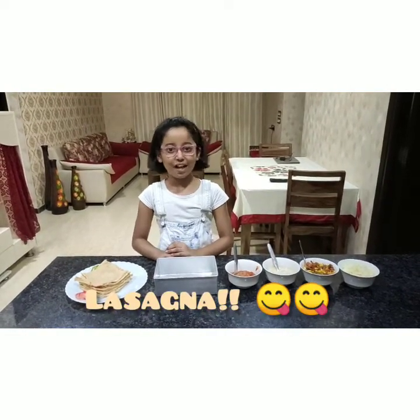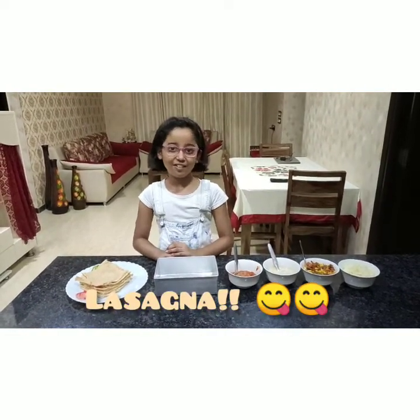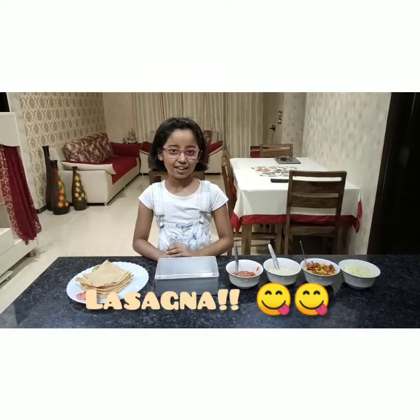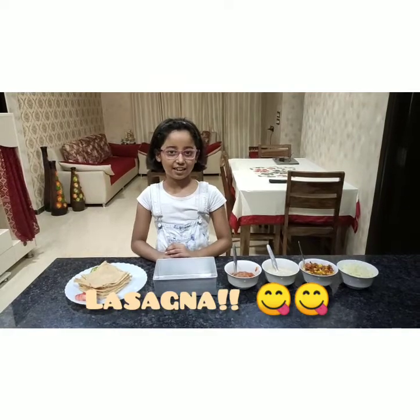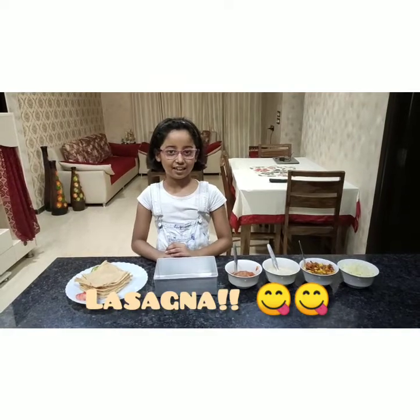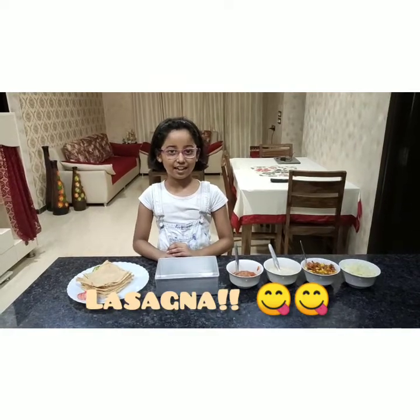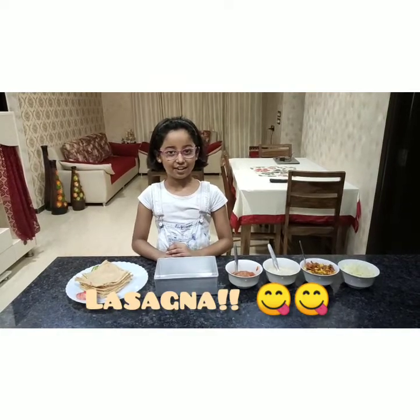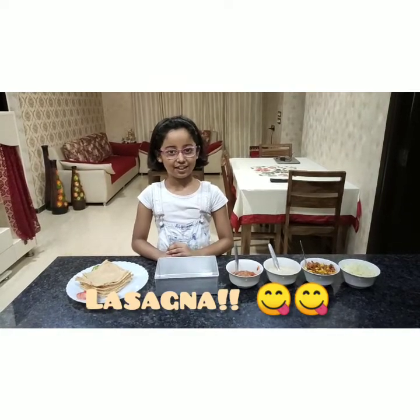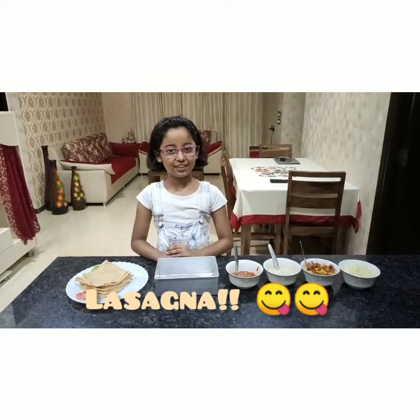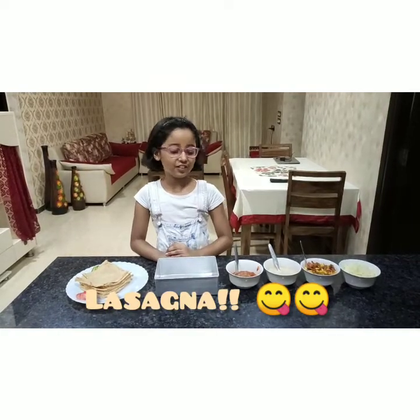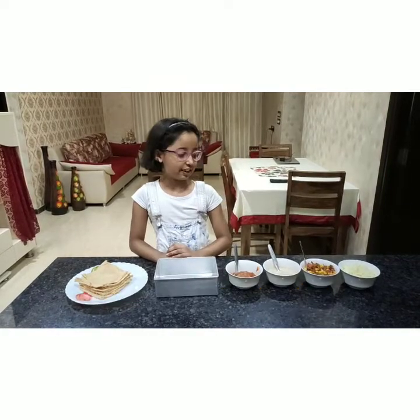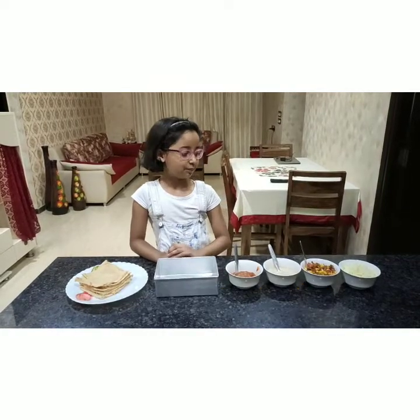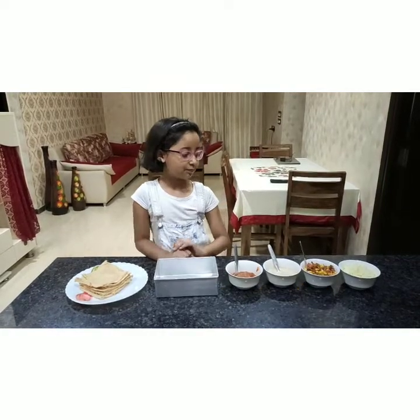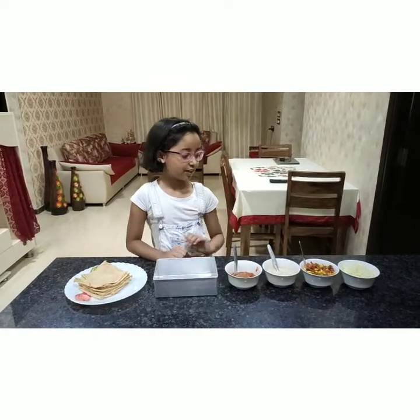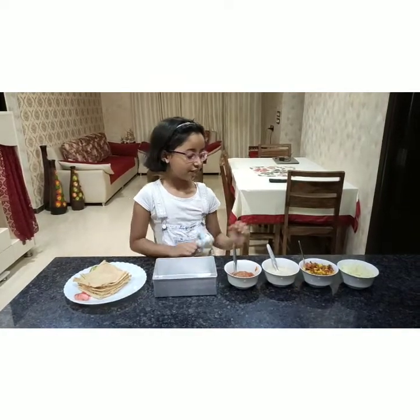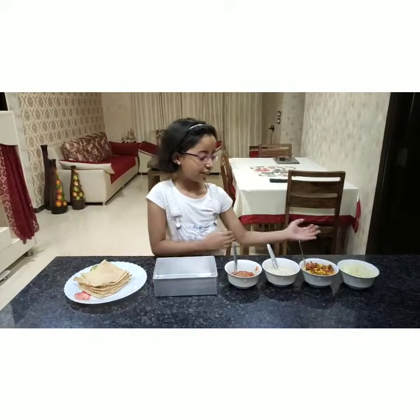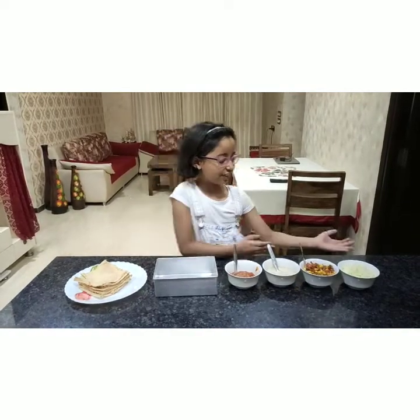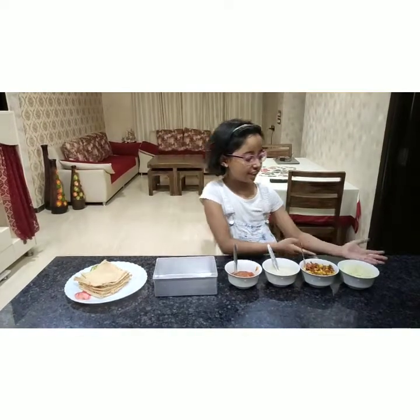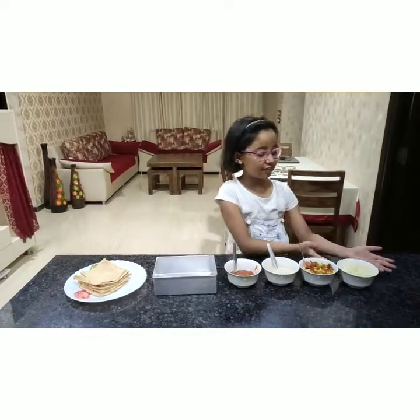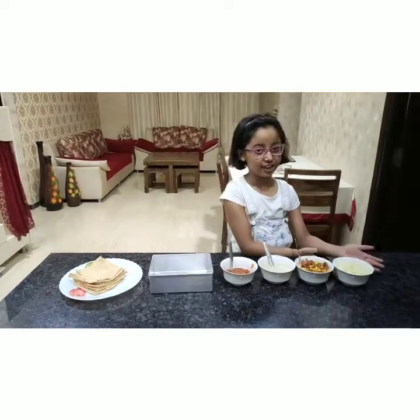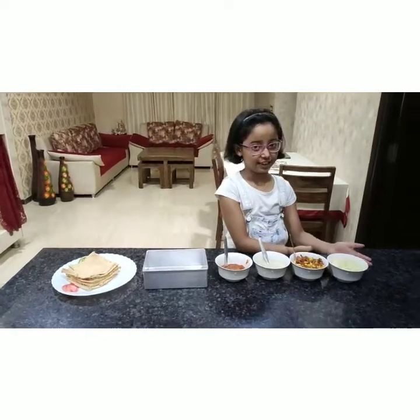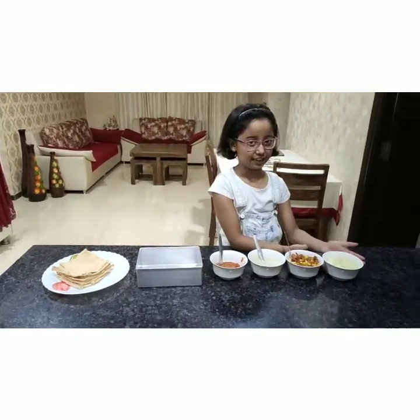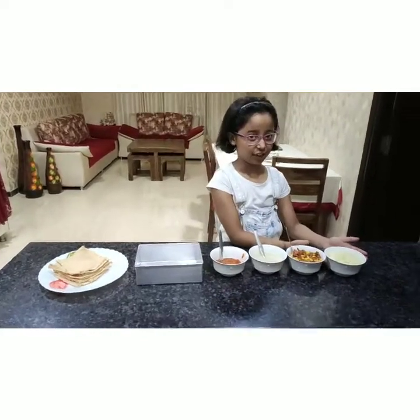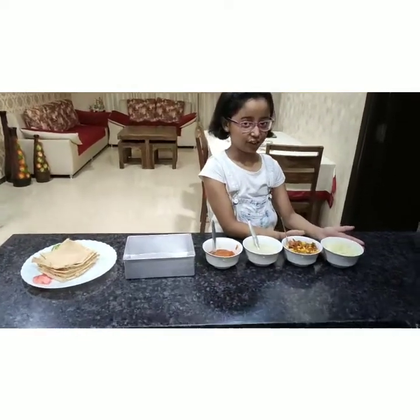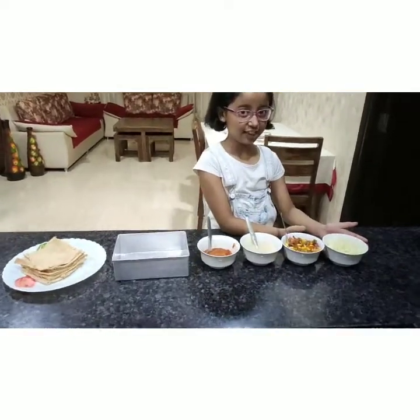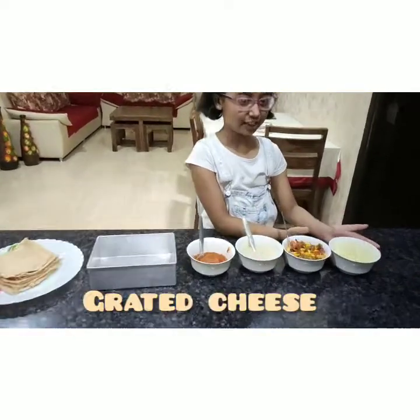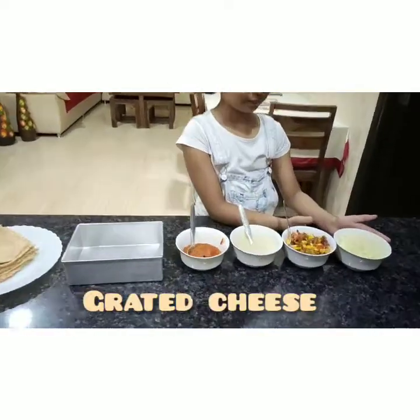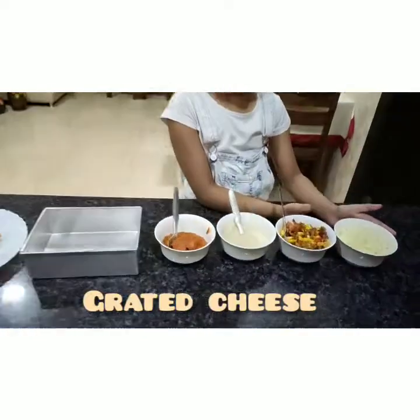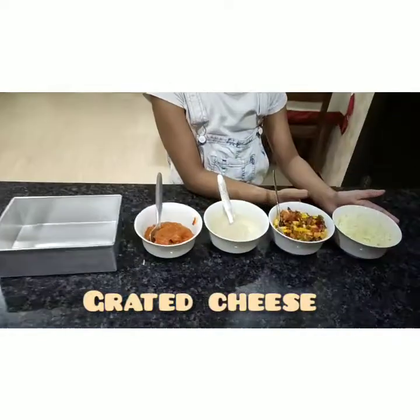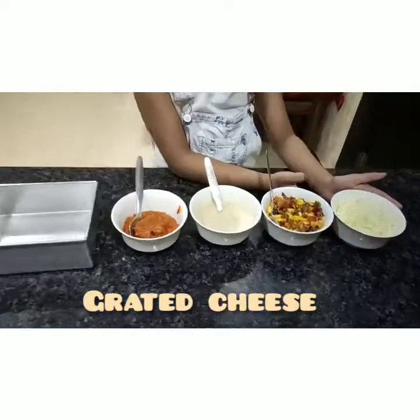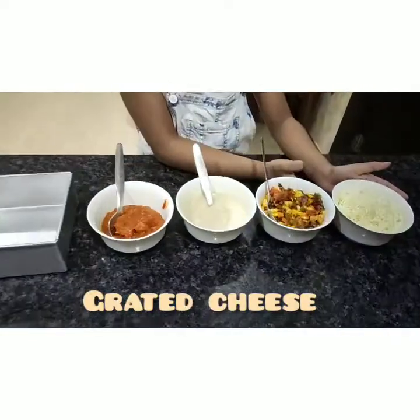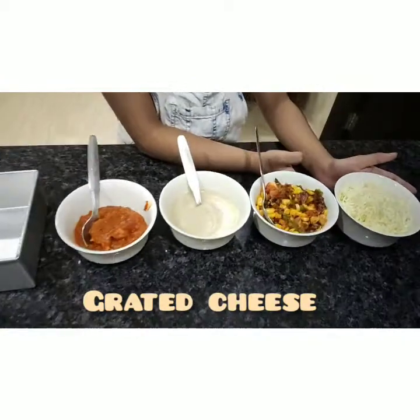I will tell you the ingredients you need. First, we need cheese — grated cheese.